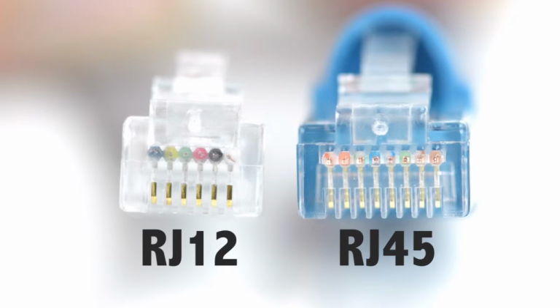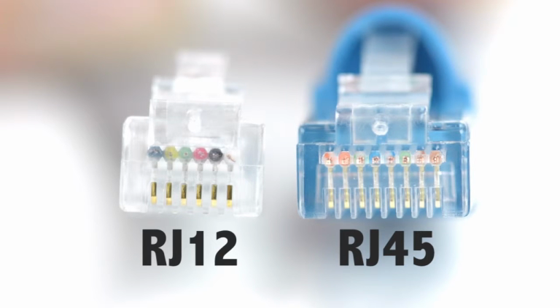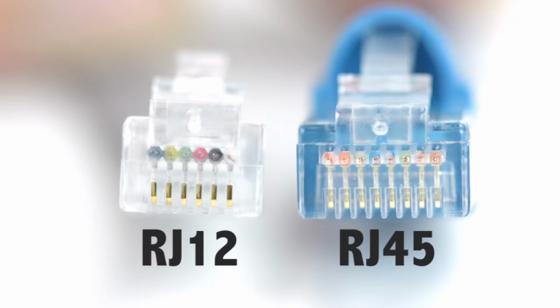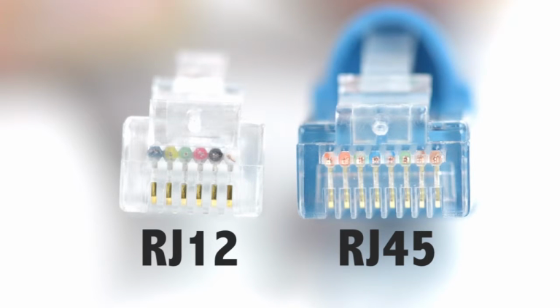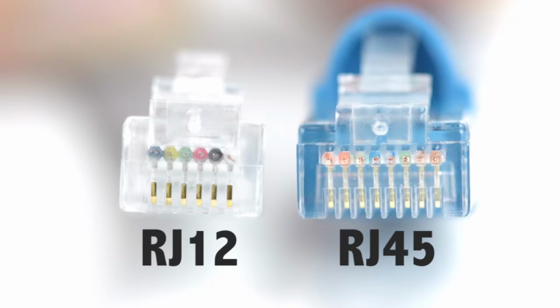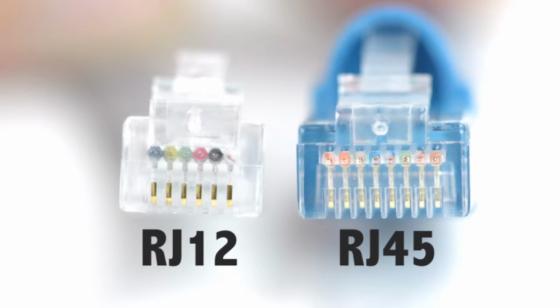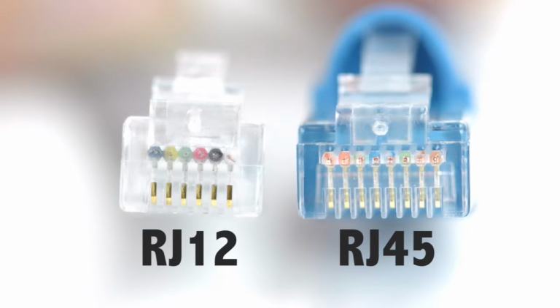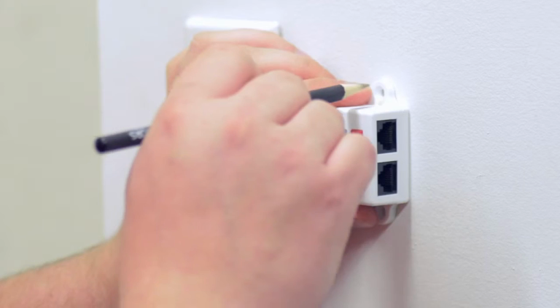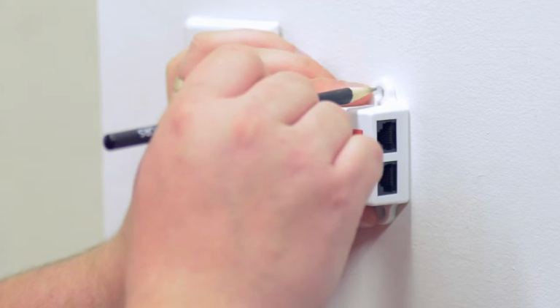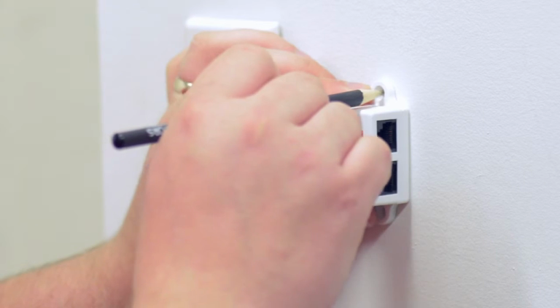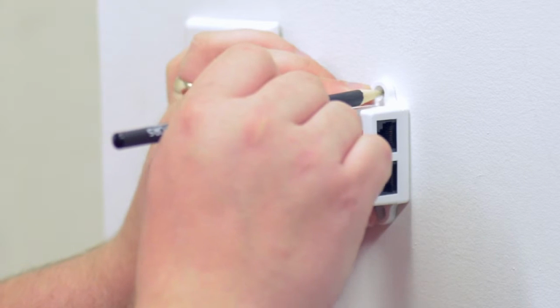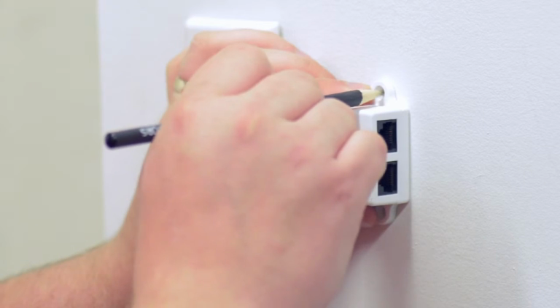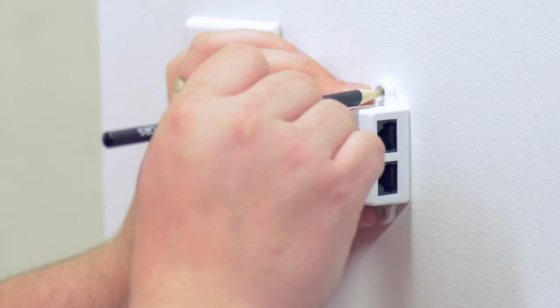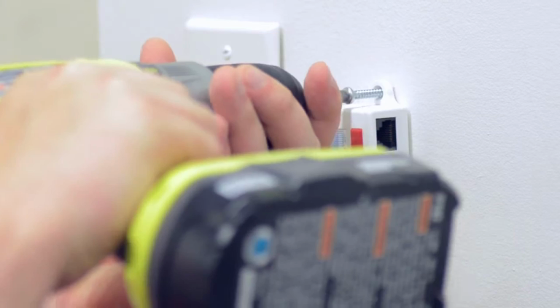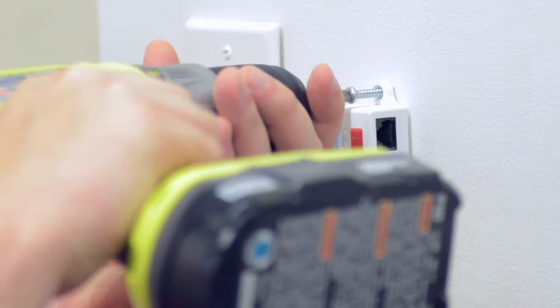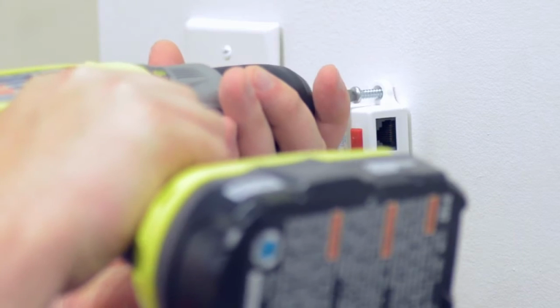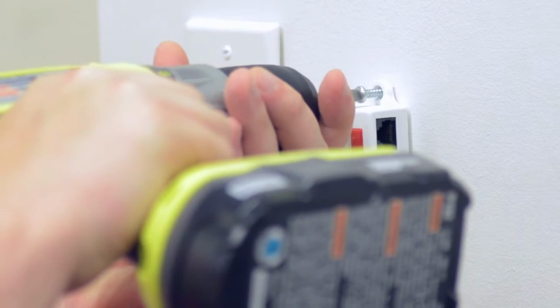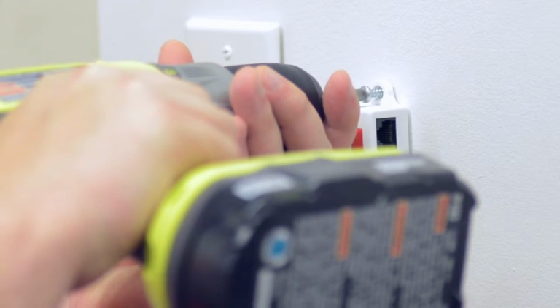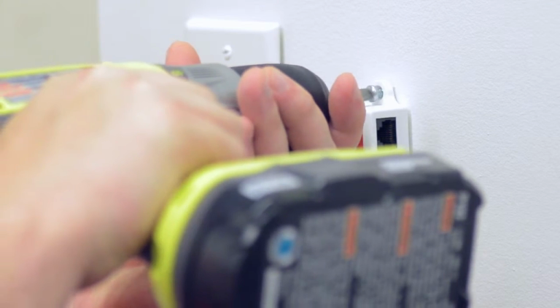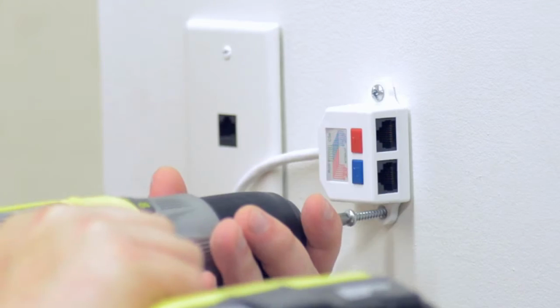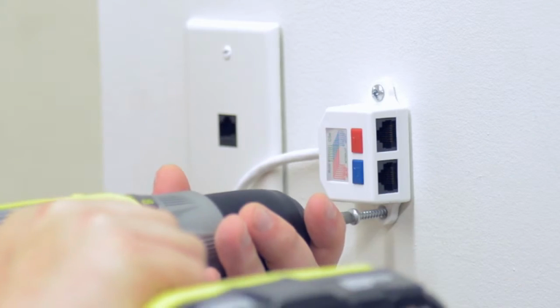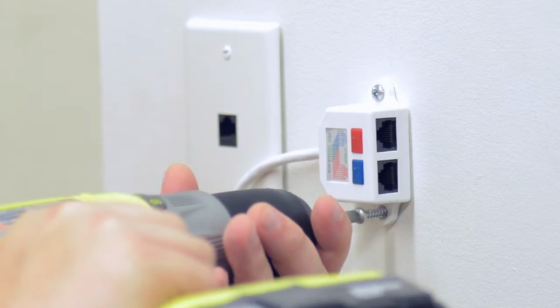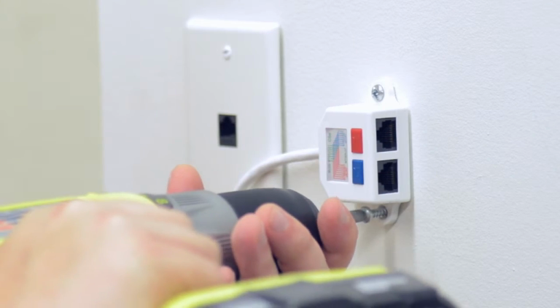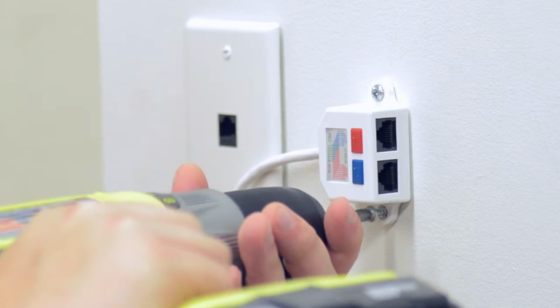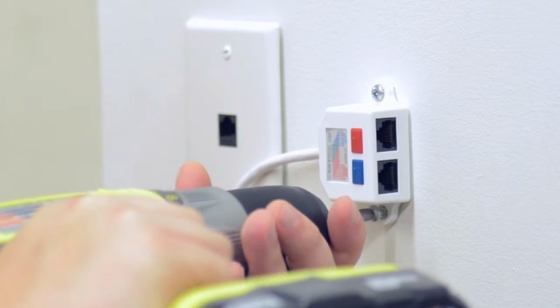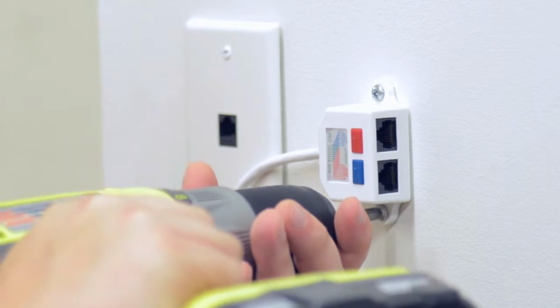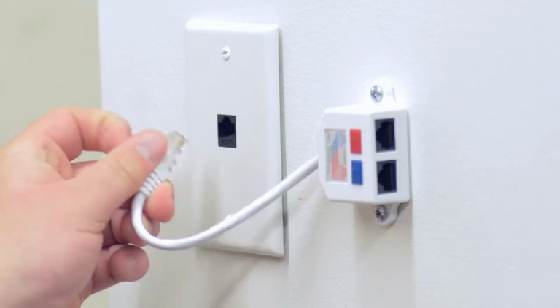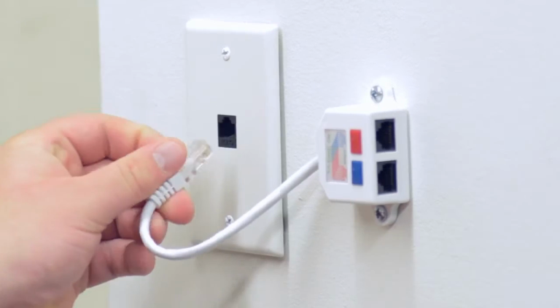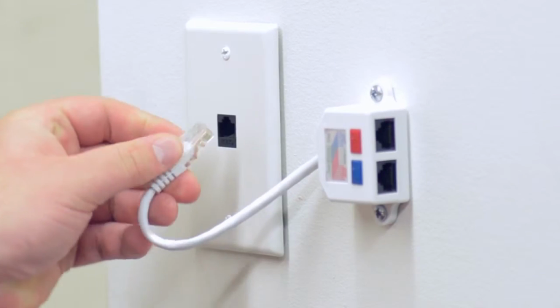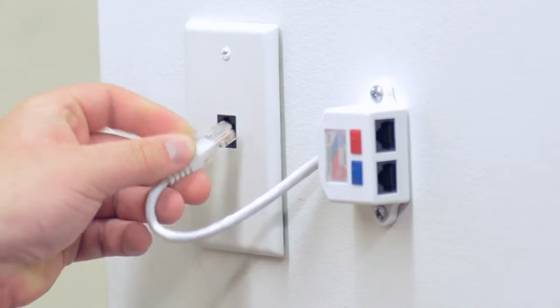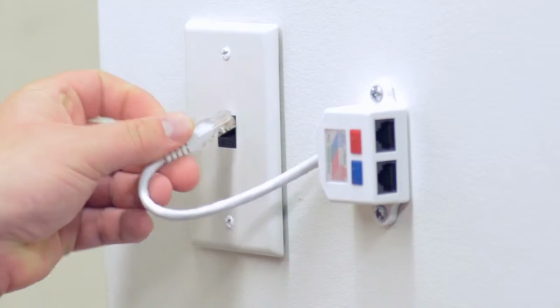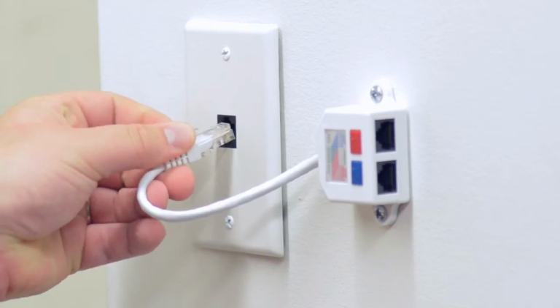The splitter also has the option to be easily wall mounted and includes the necessary mounting screws.